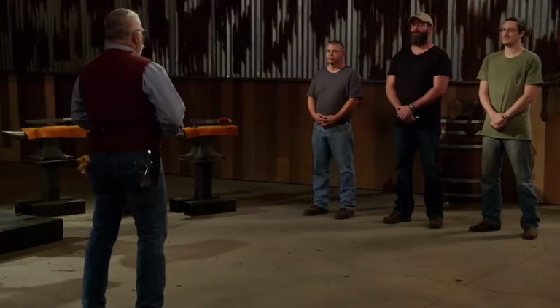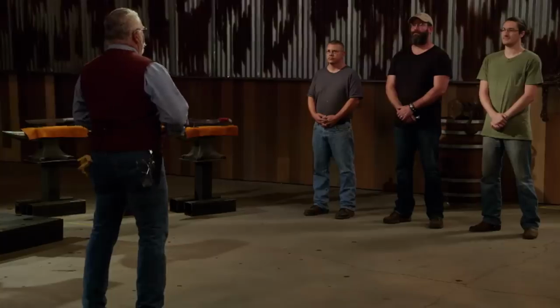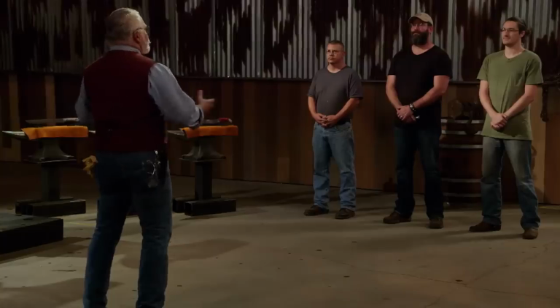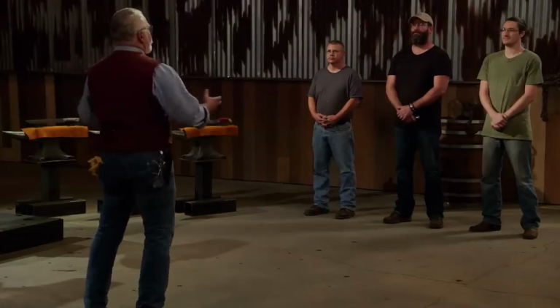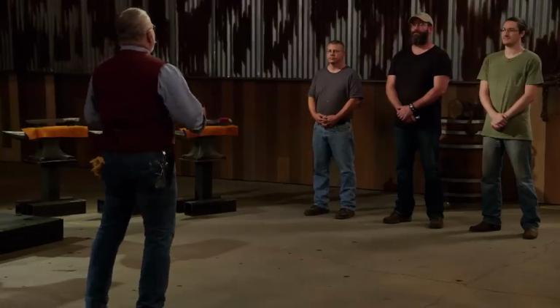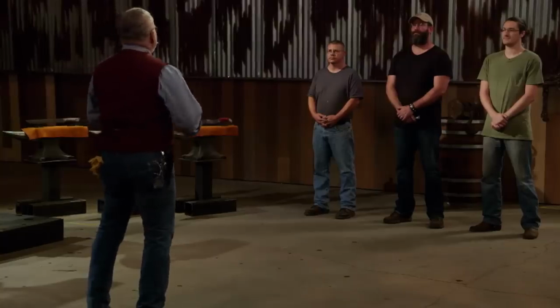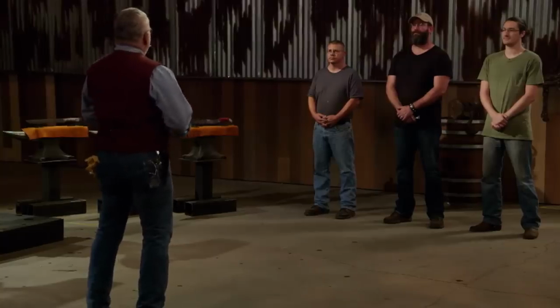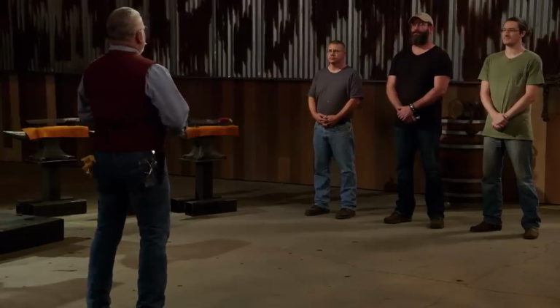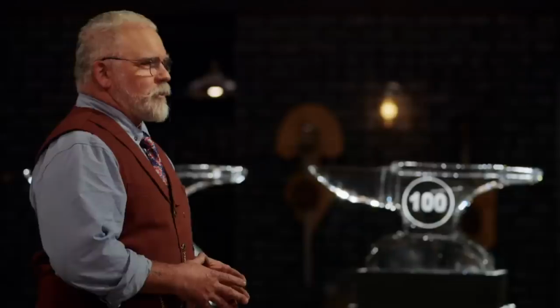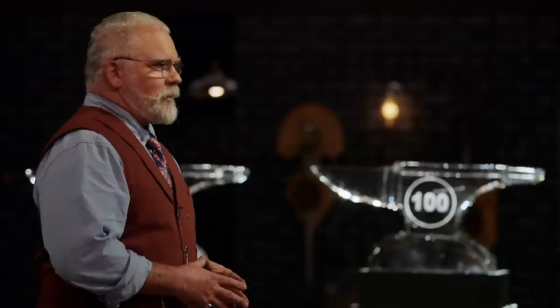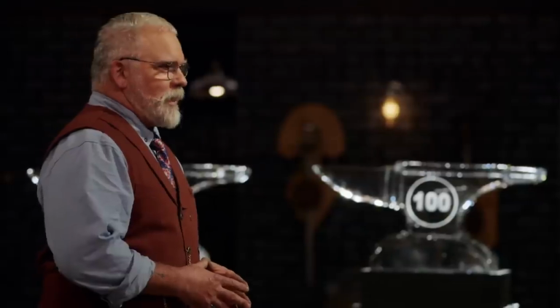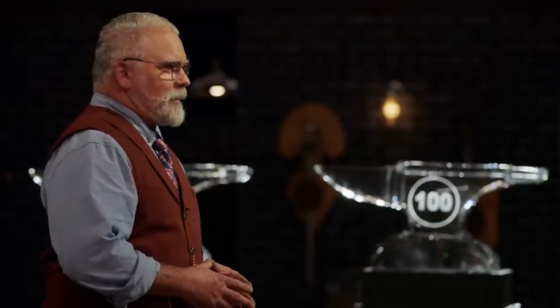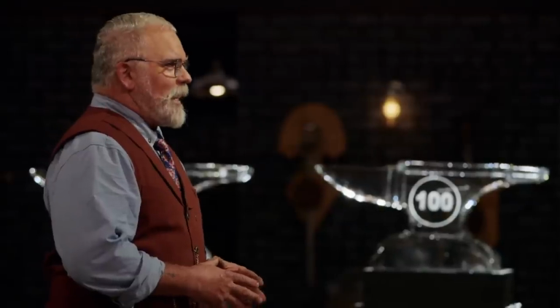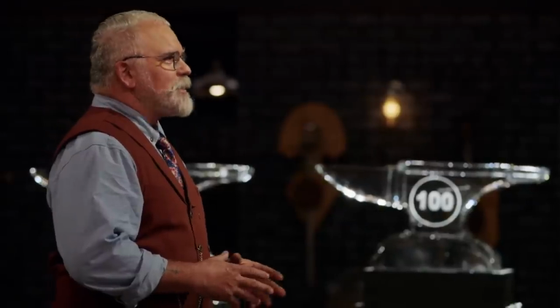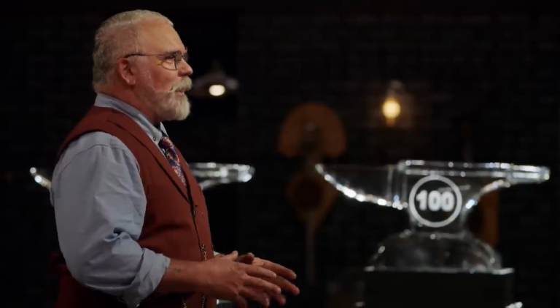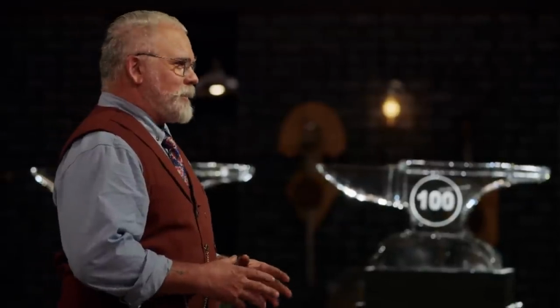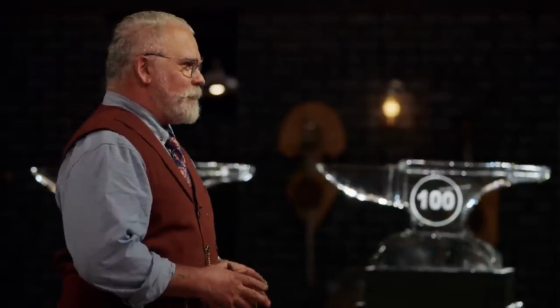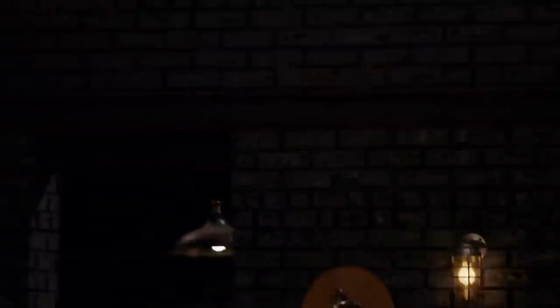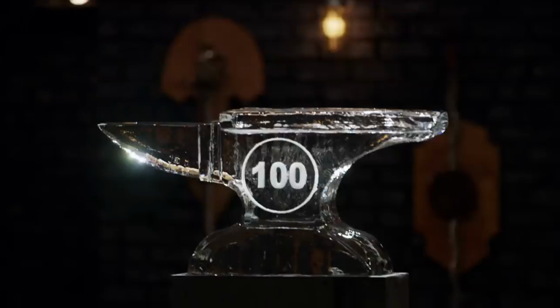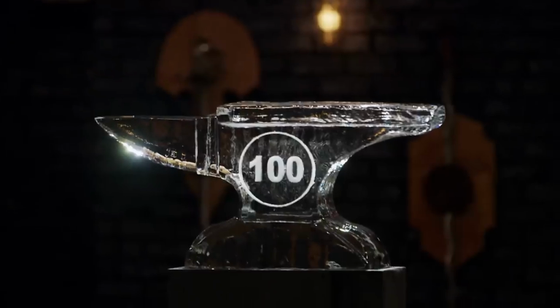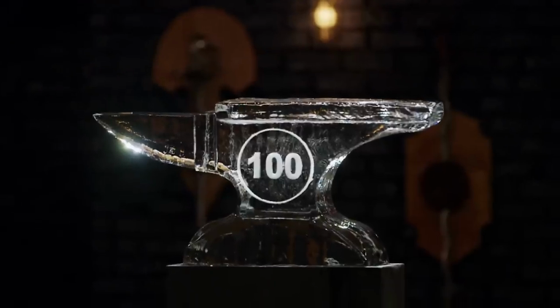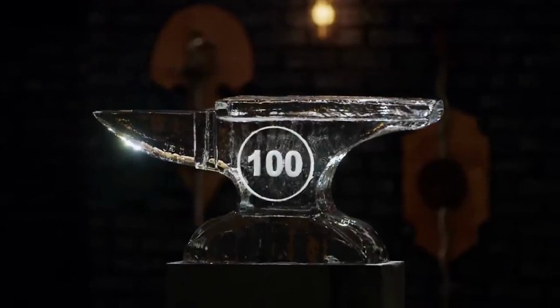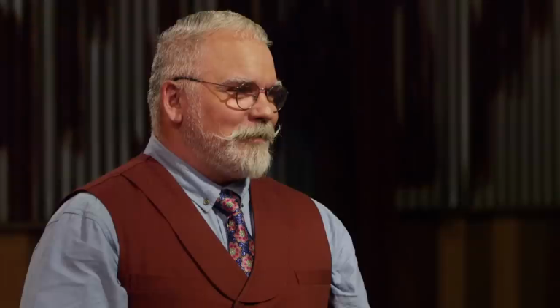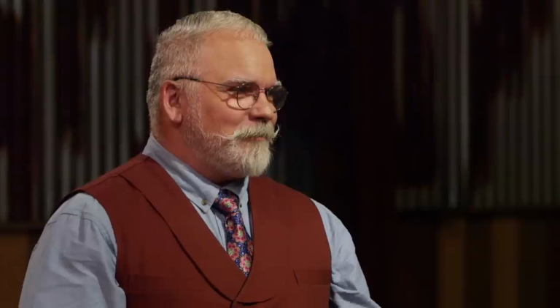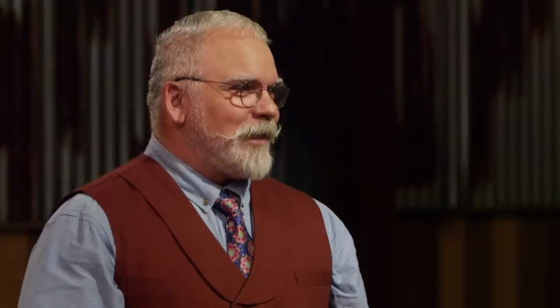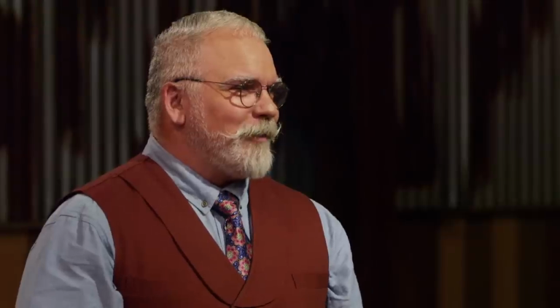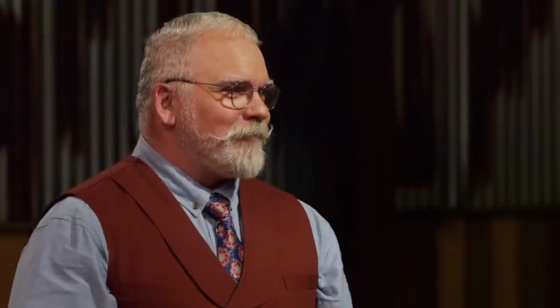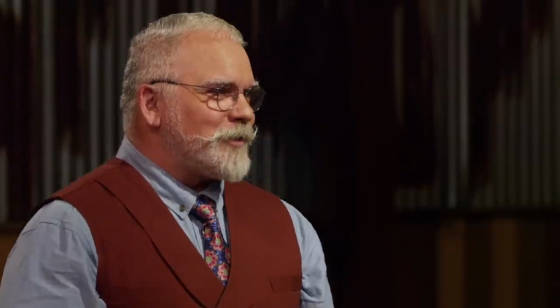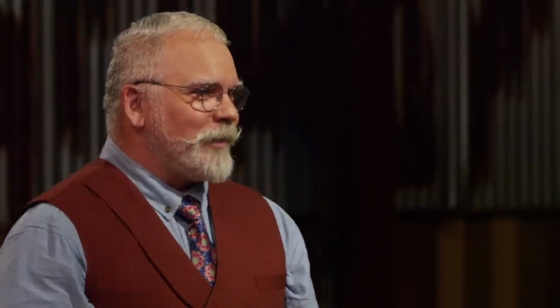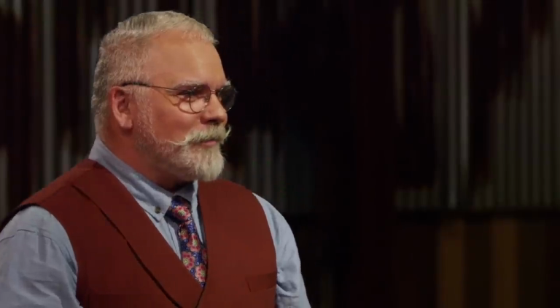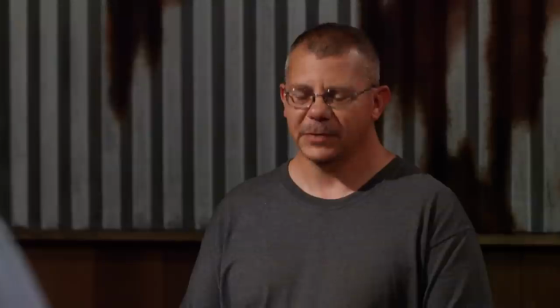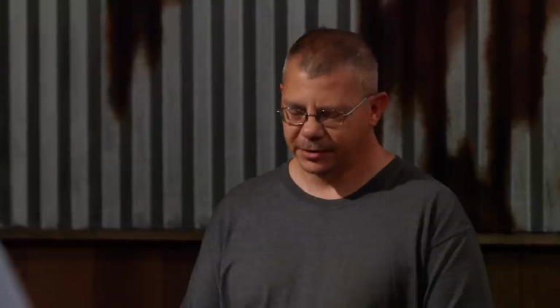All right, gentlemen, it's time for the strength test — the ice block chop. Mickey, you're up first. You ready? Yes, sir.